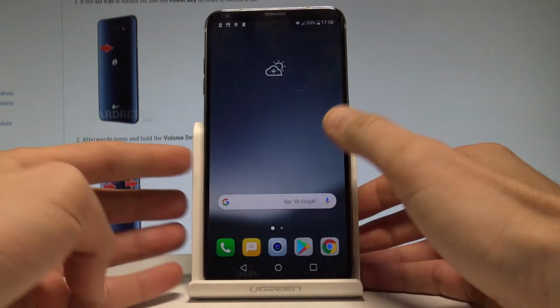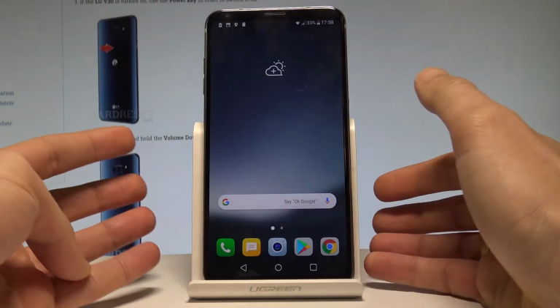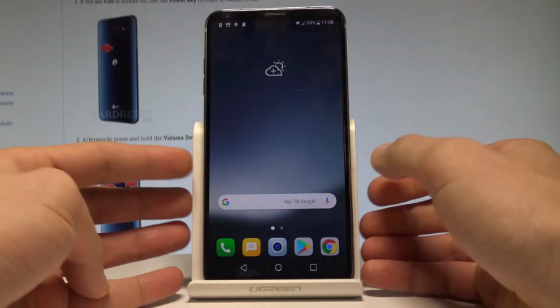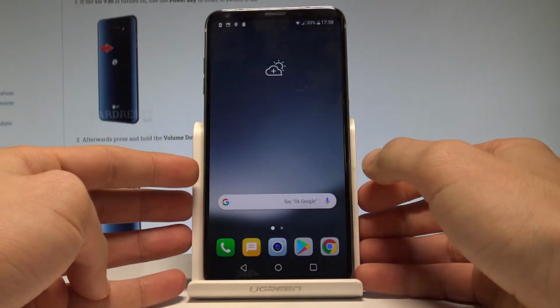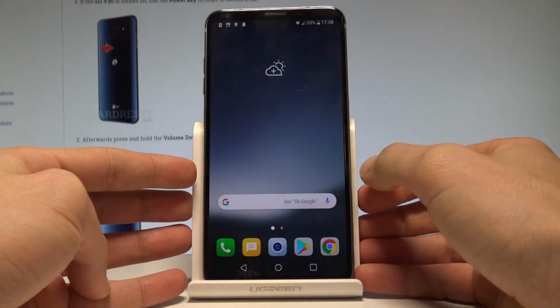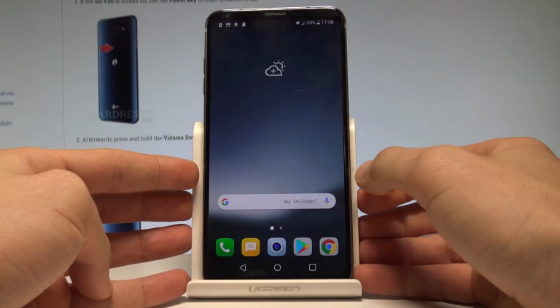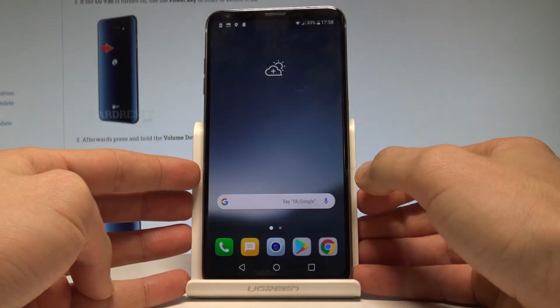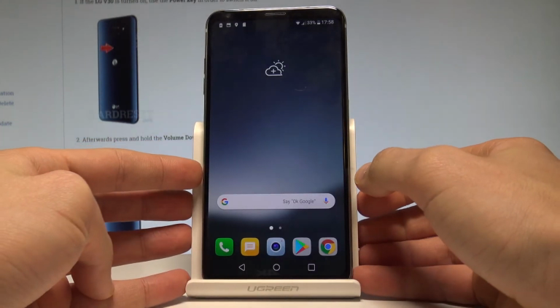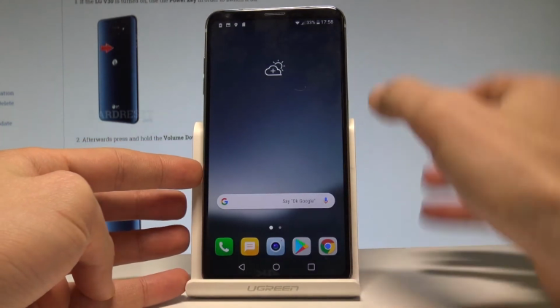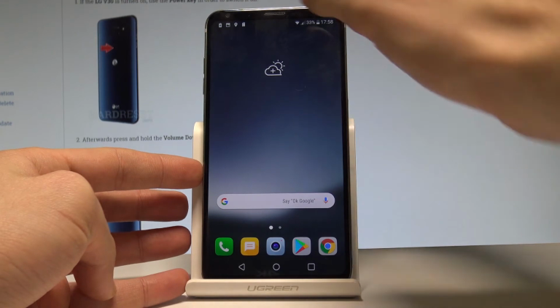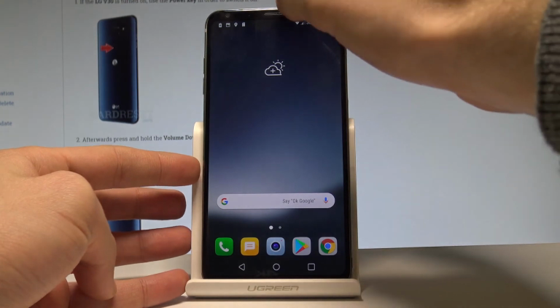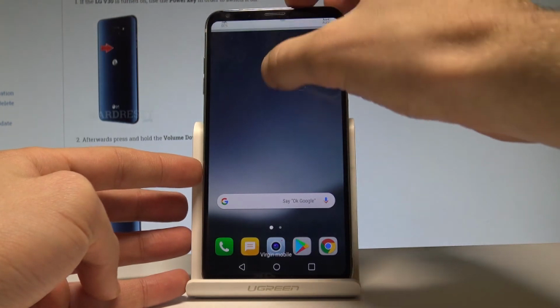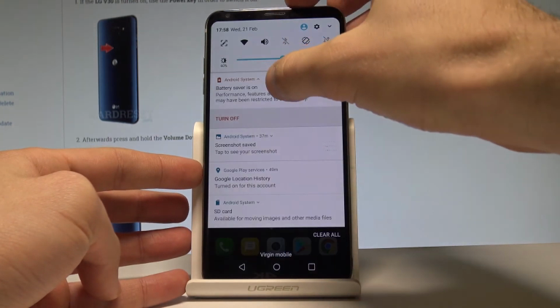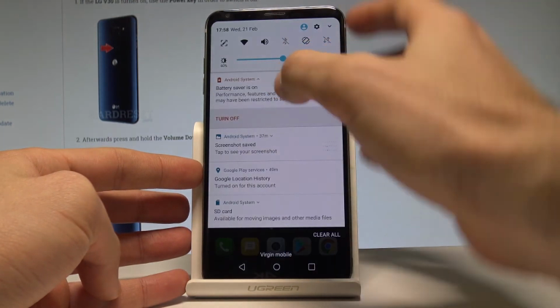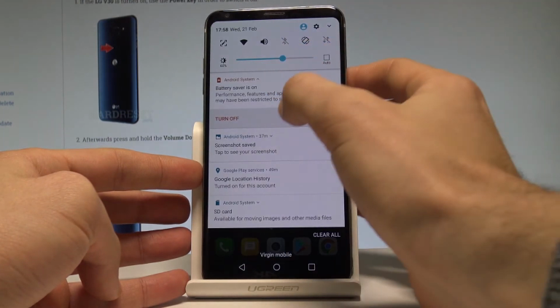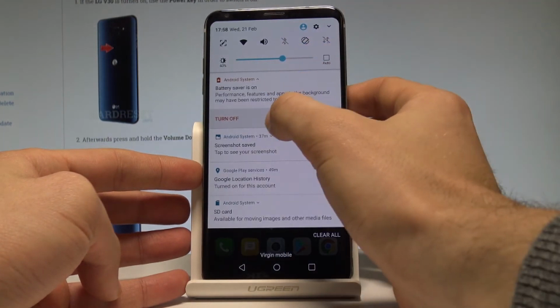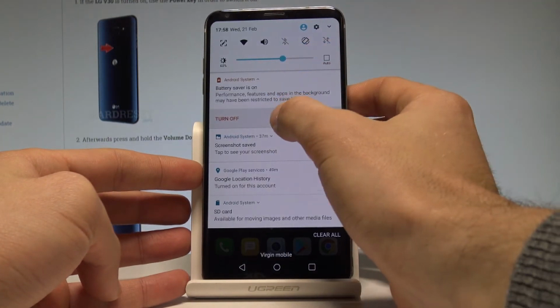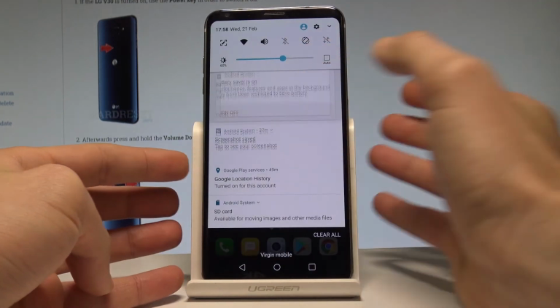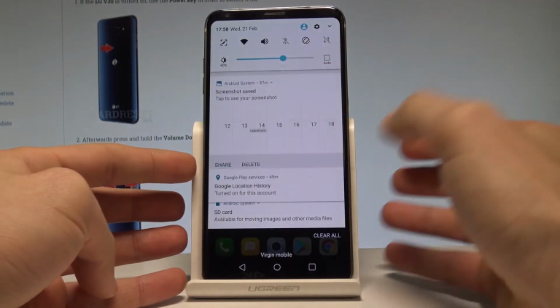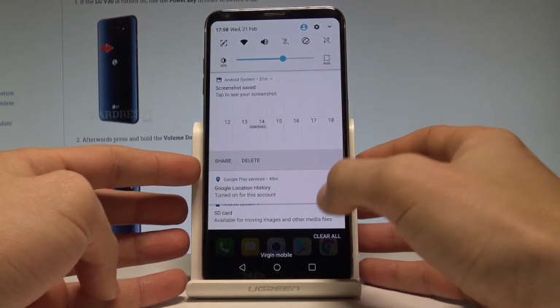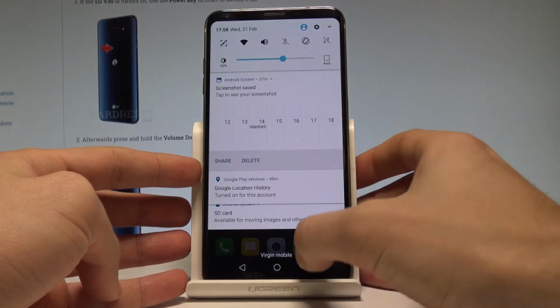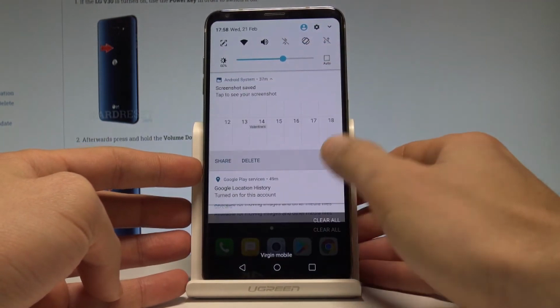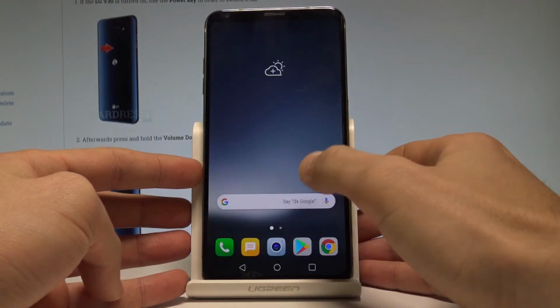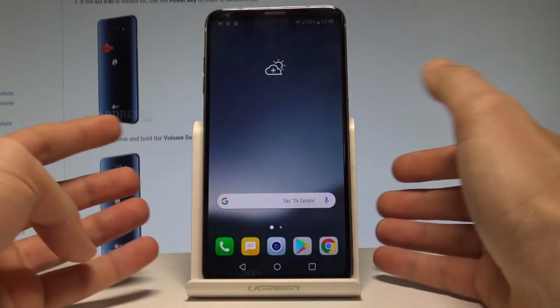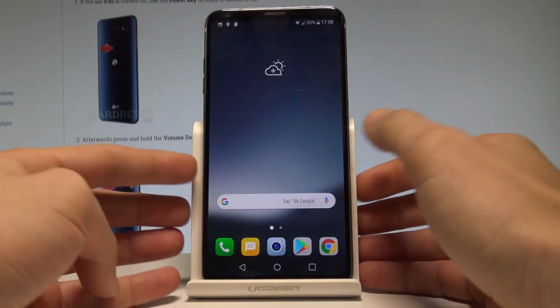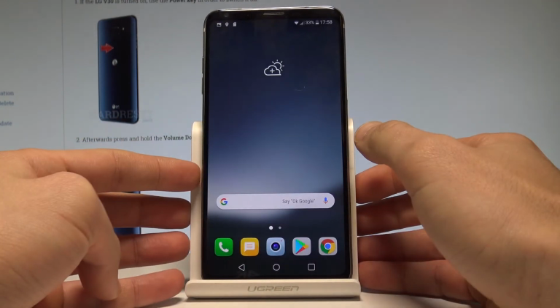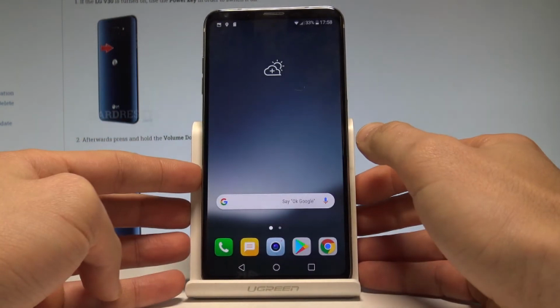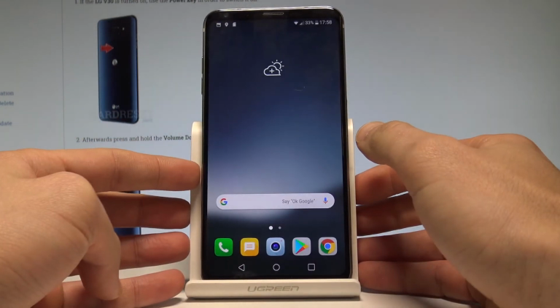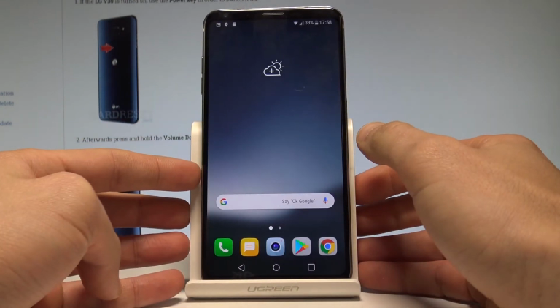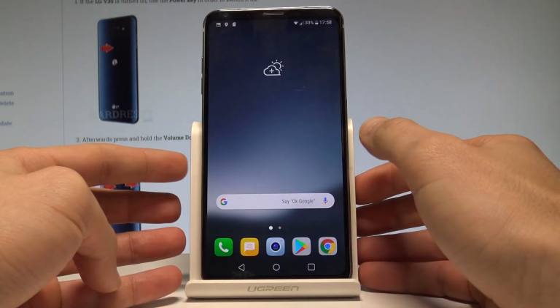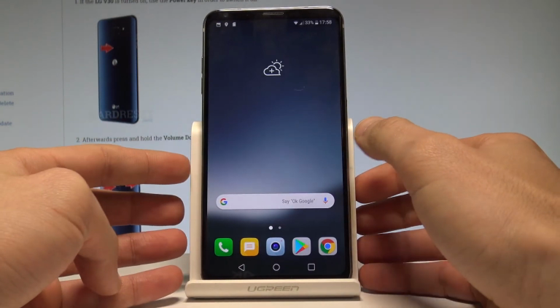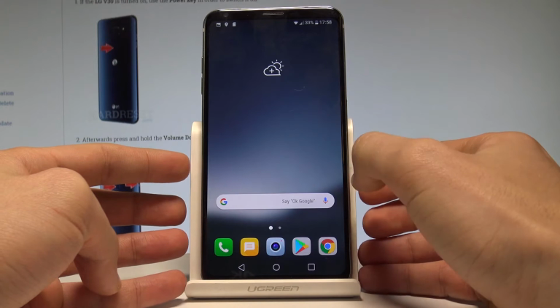If you would like to turn off the battery saver, open the upper bar and choose to turn off the battery saver, and now you are back on the home screen.